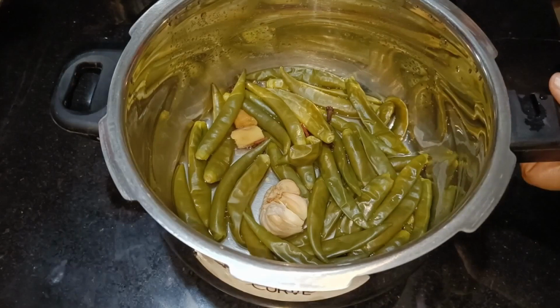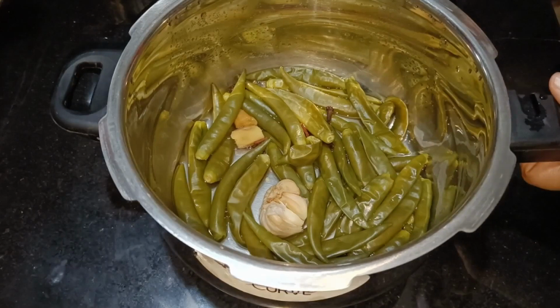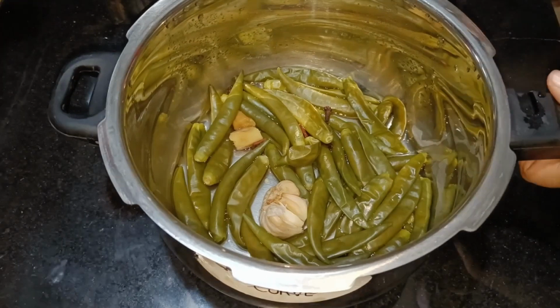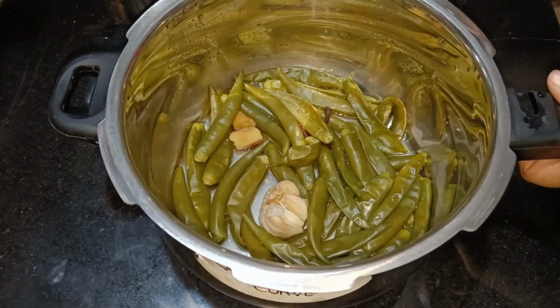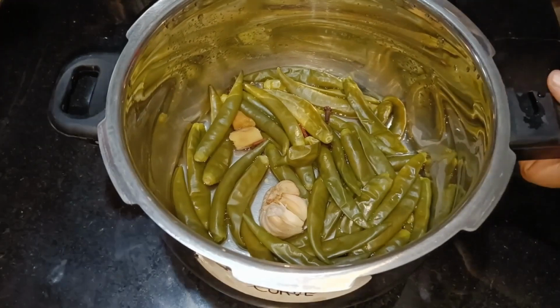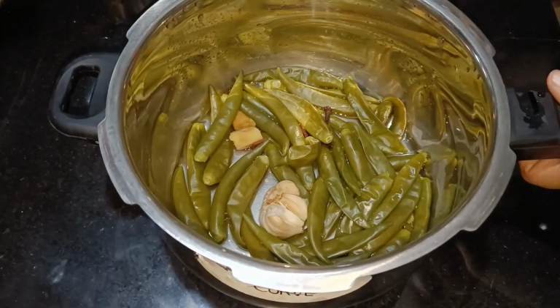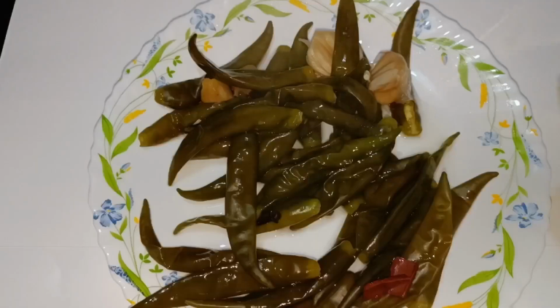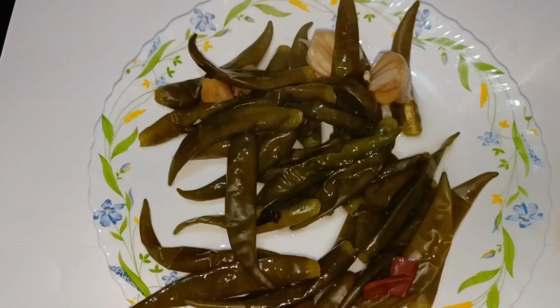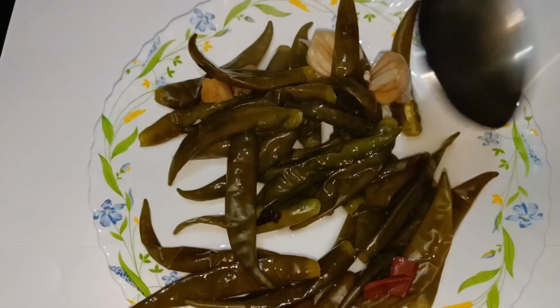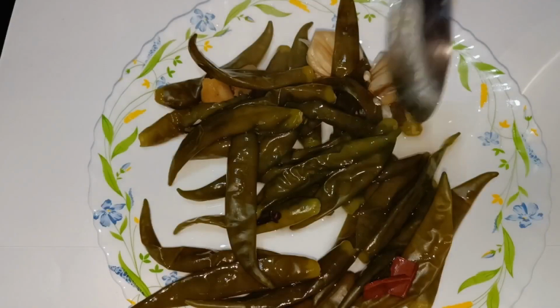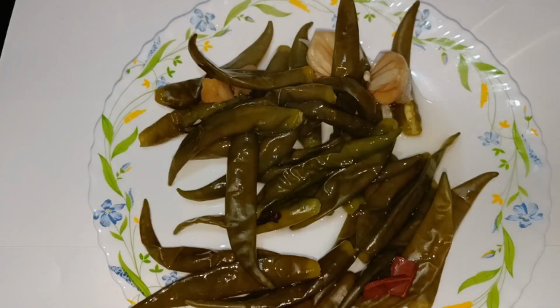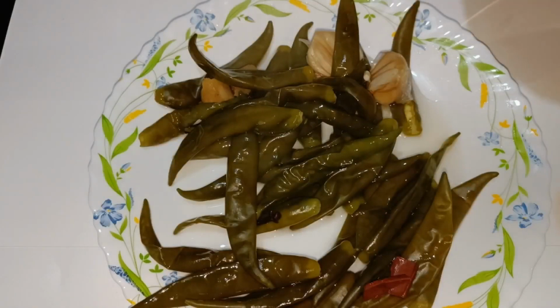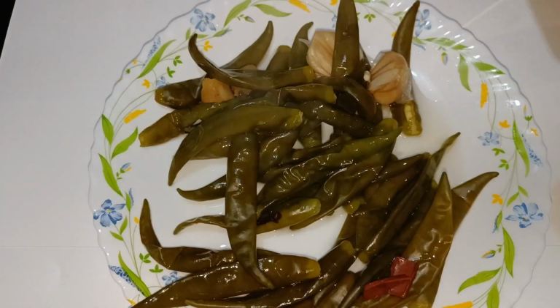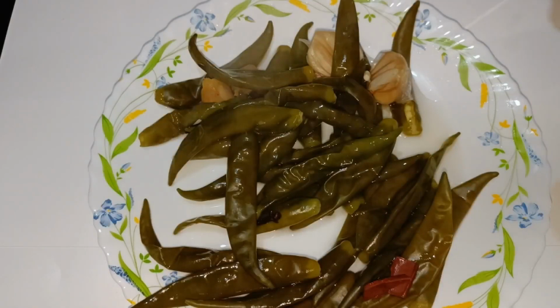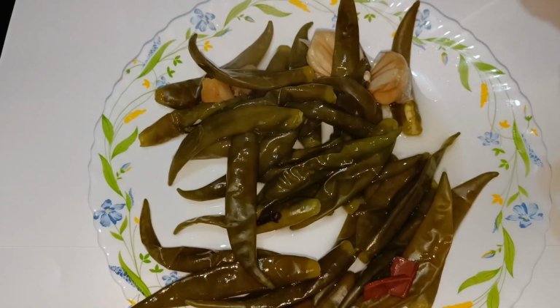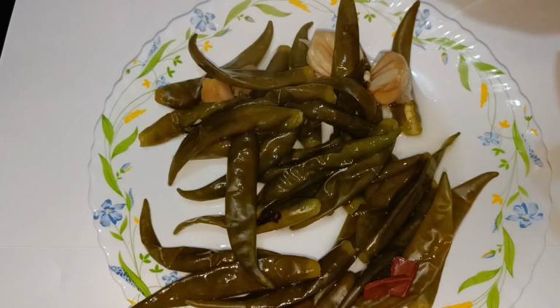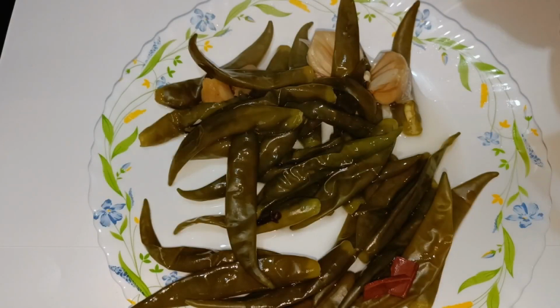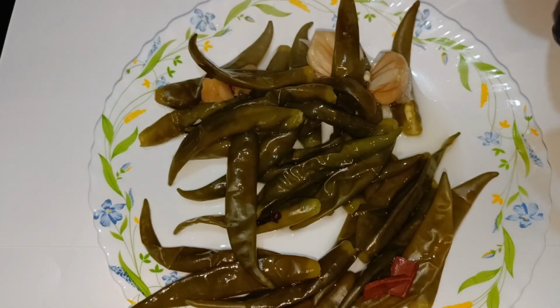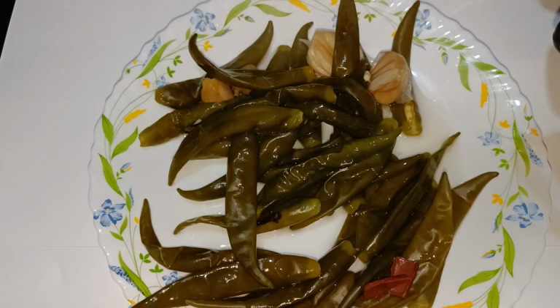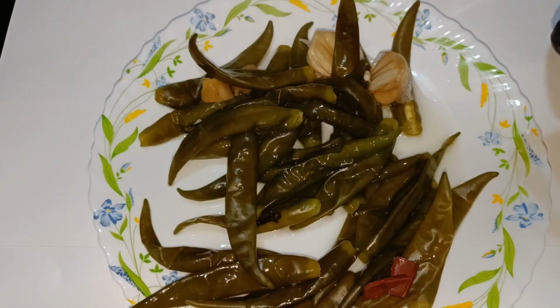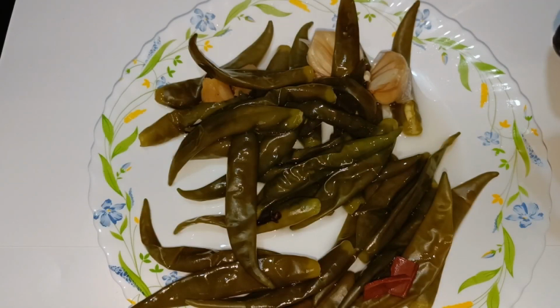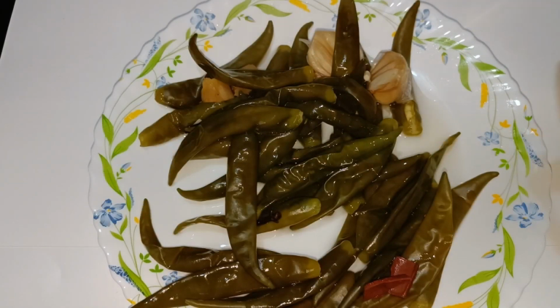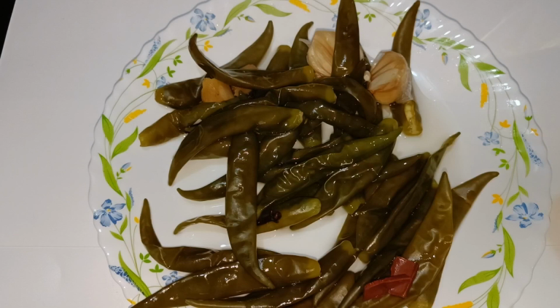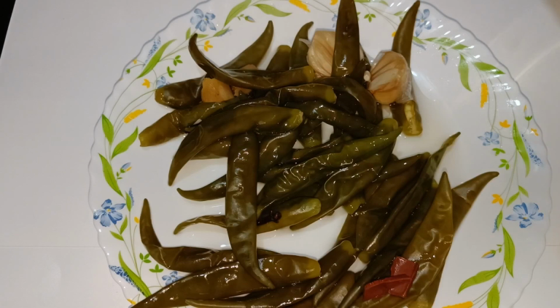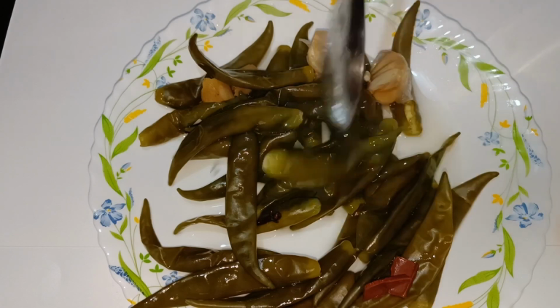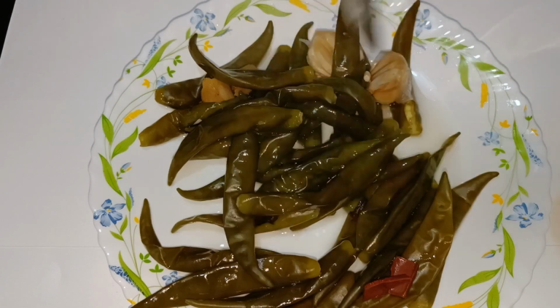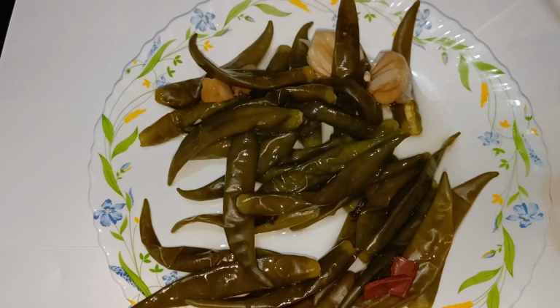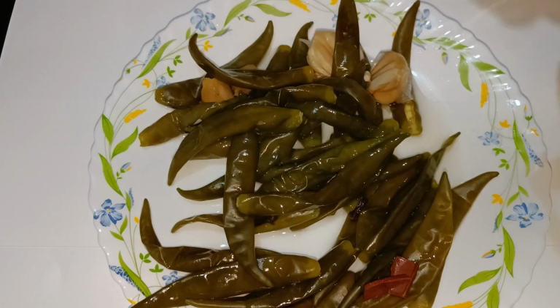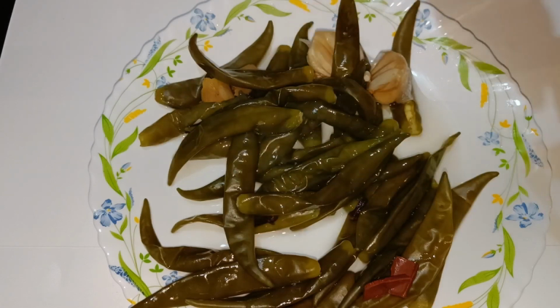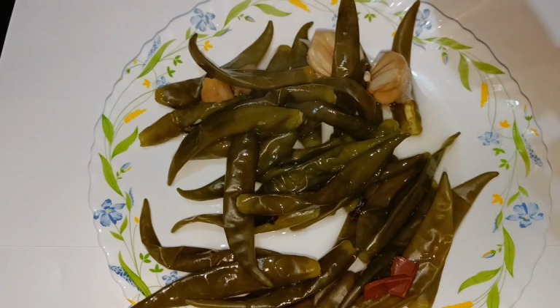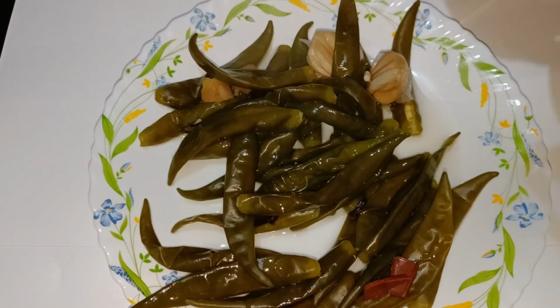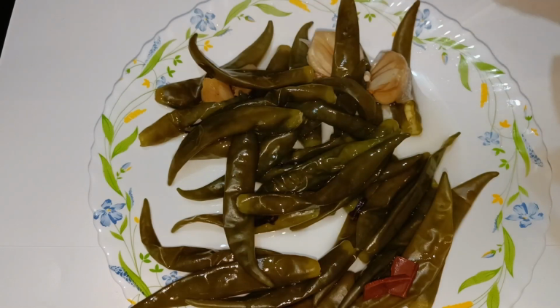Now the paste is ready. Fill it up and place it in a plate.